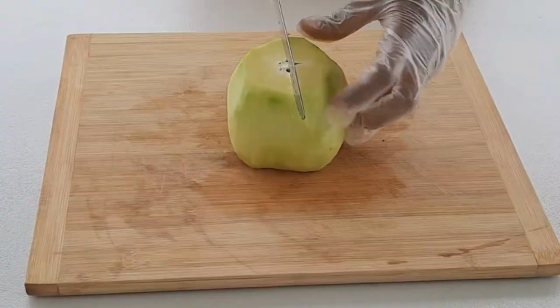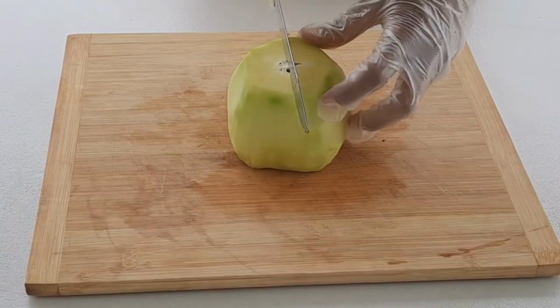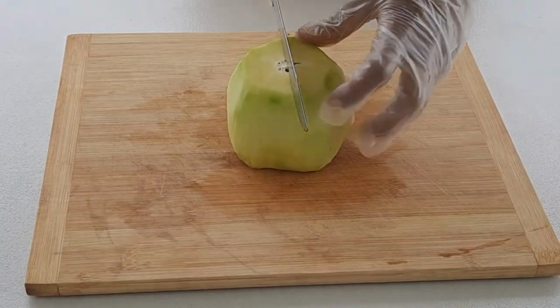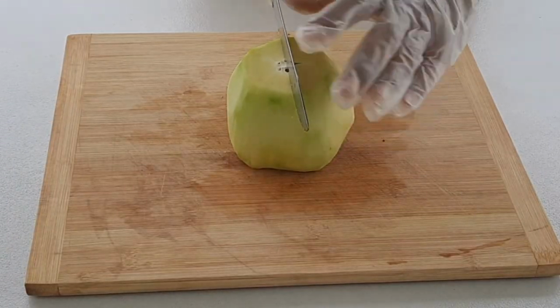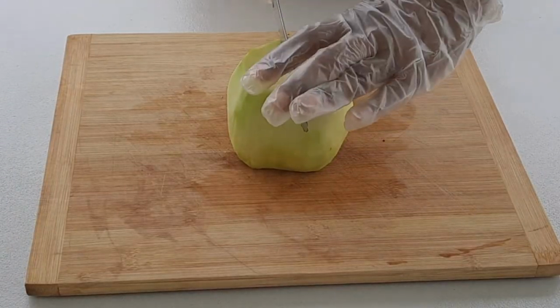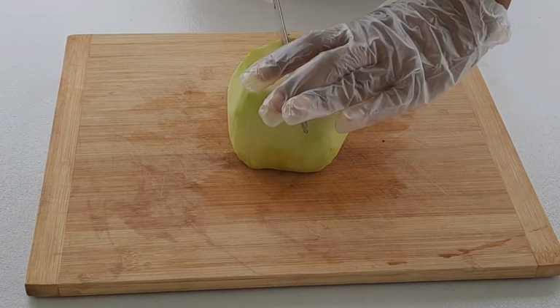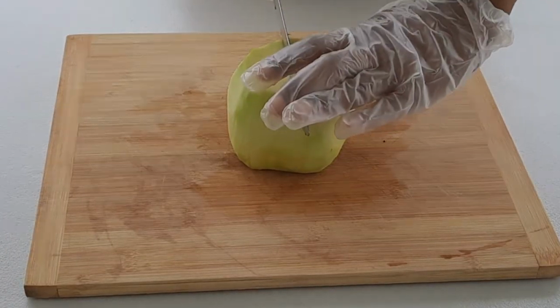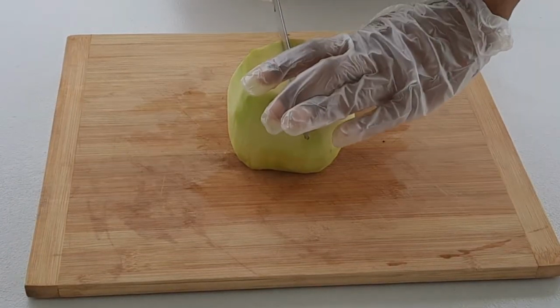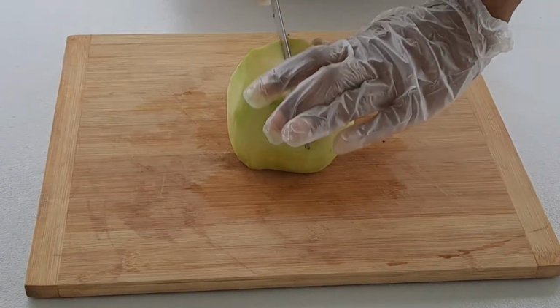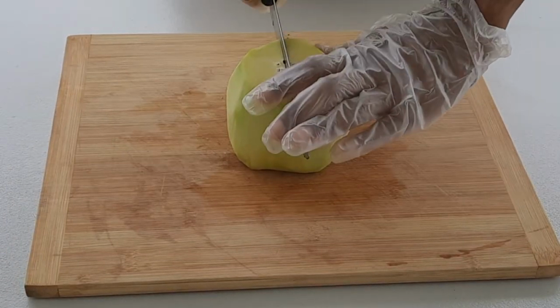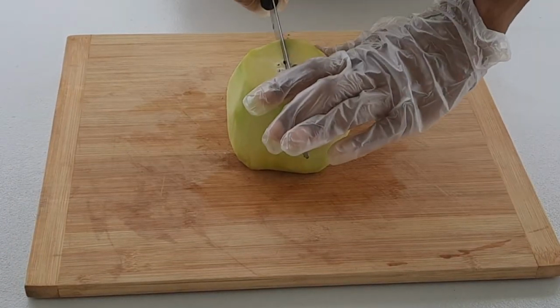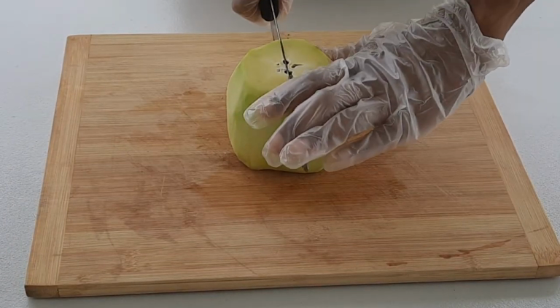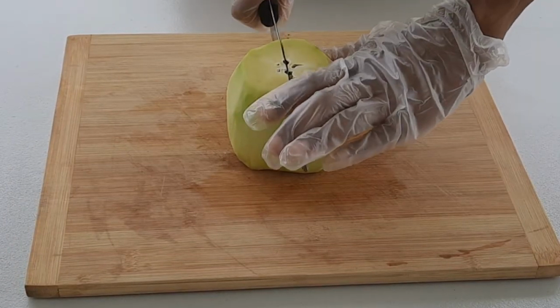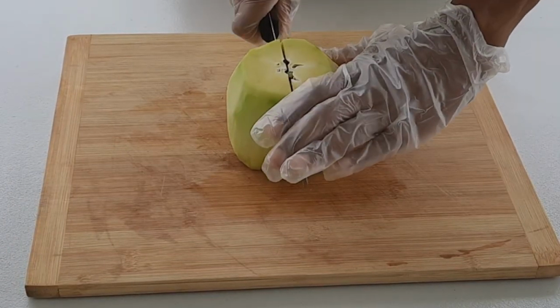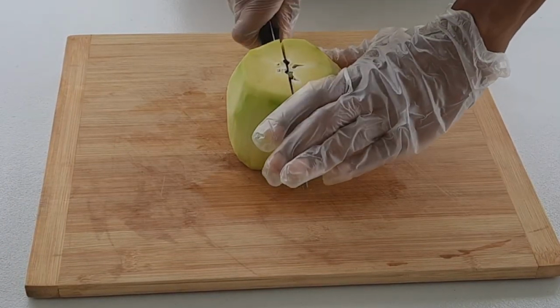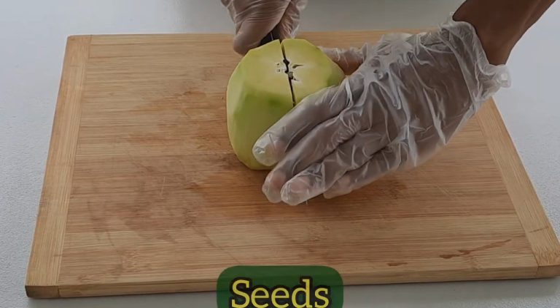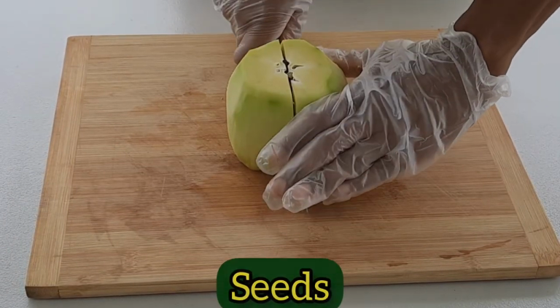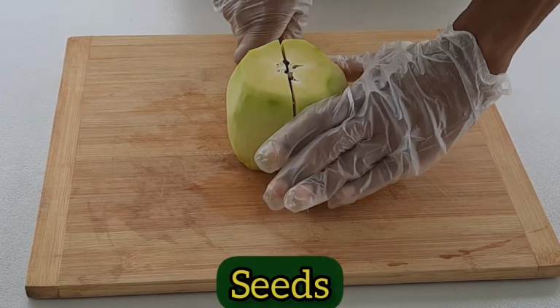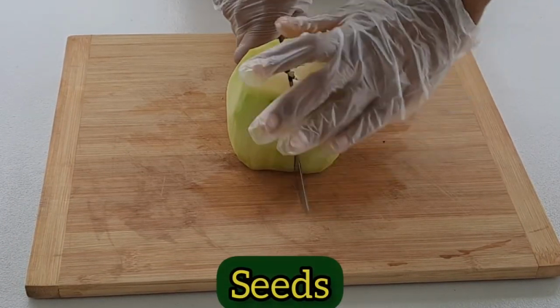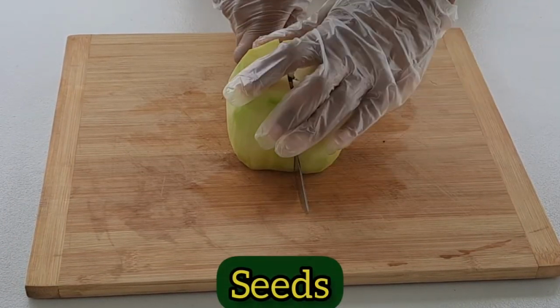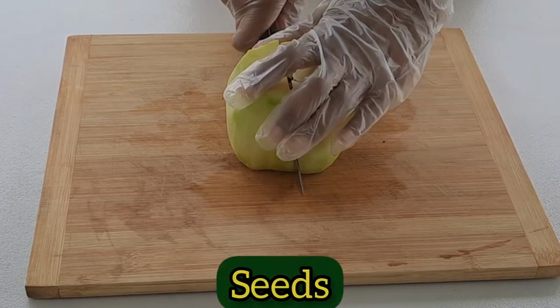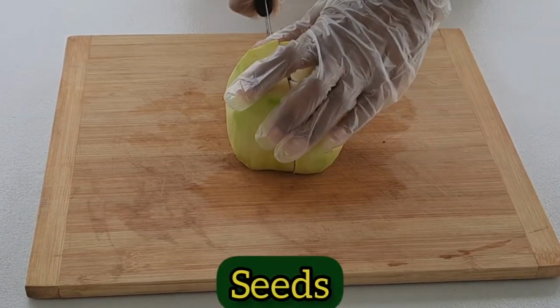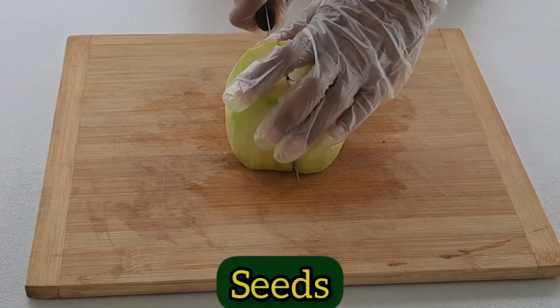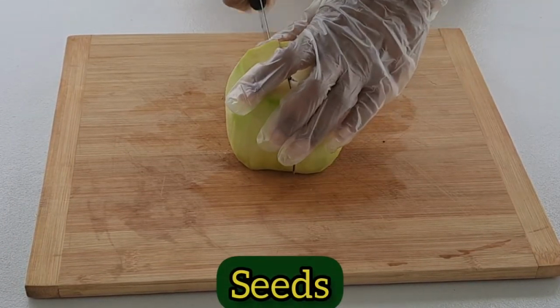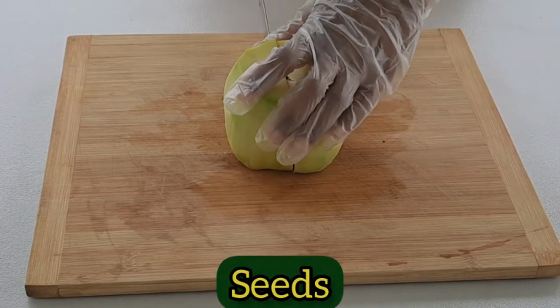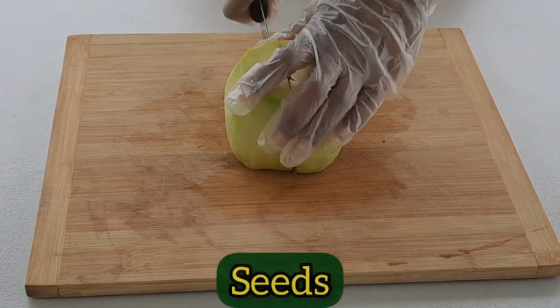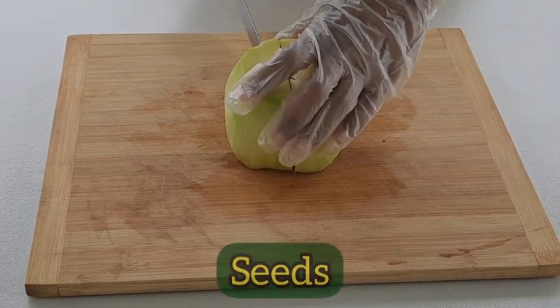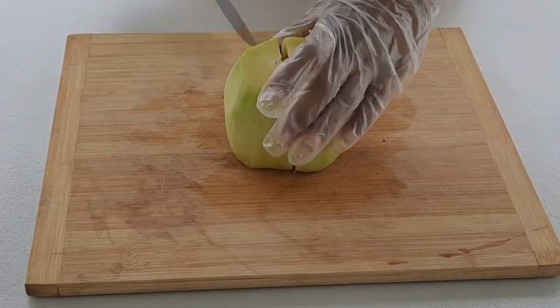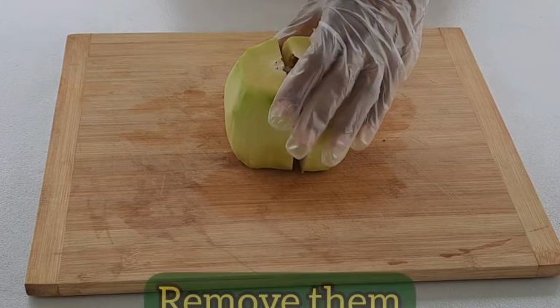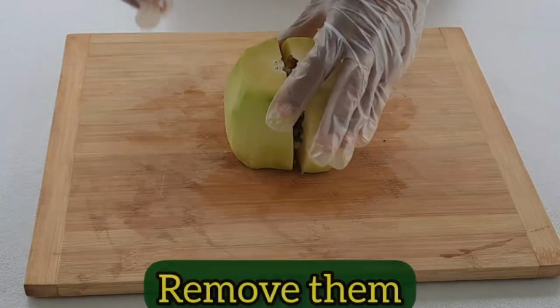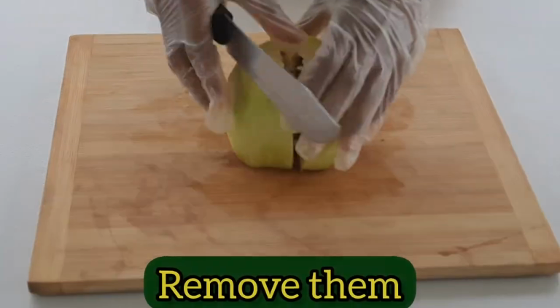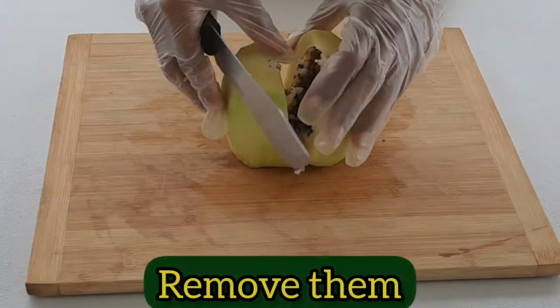Once you peel it, if there are any seeds, go ahead and remove them.